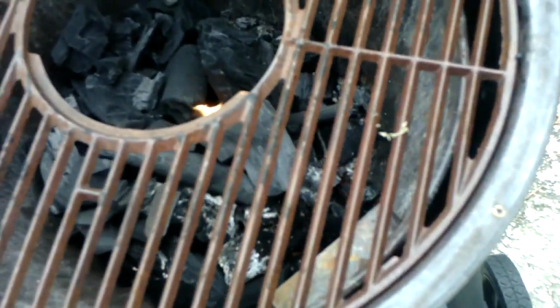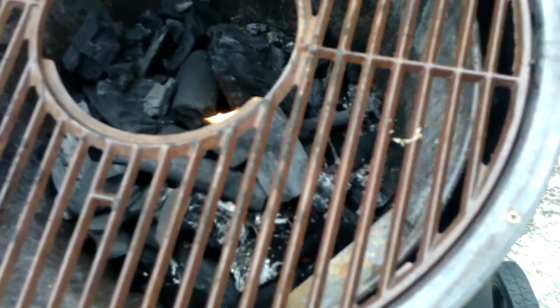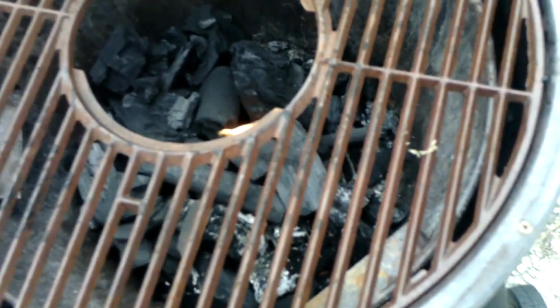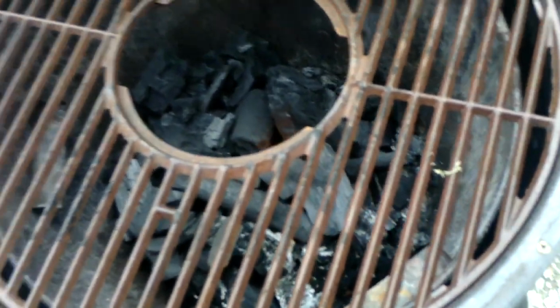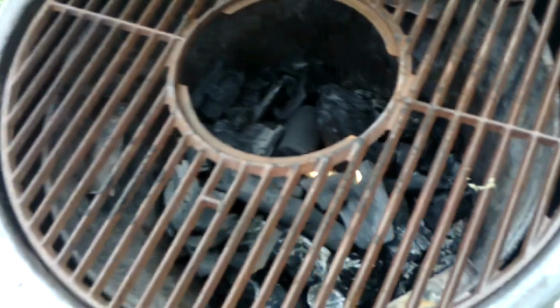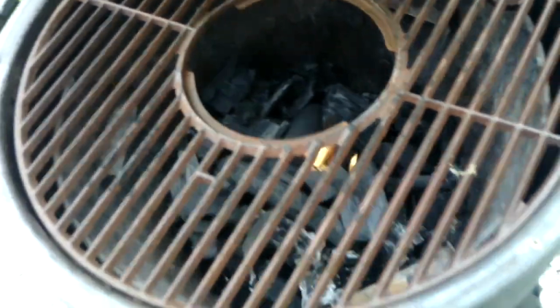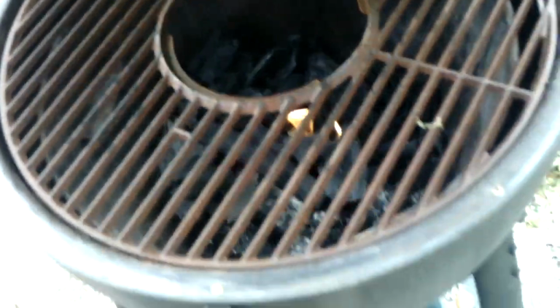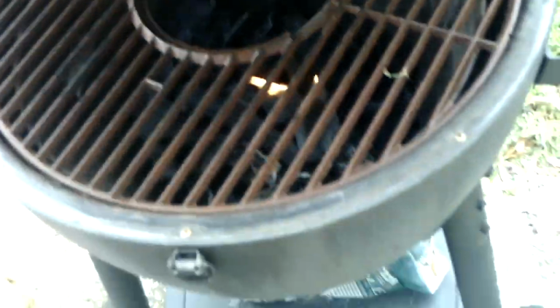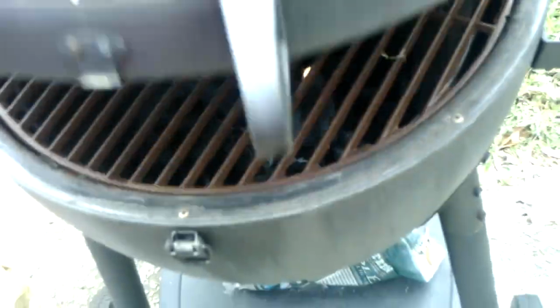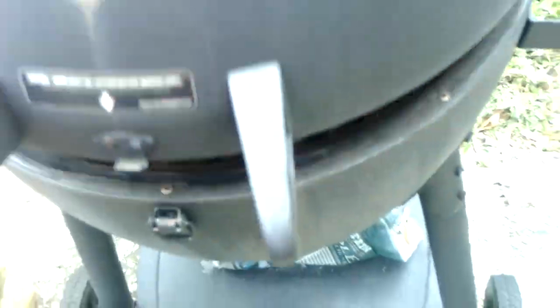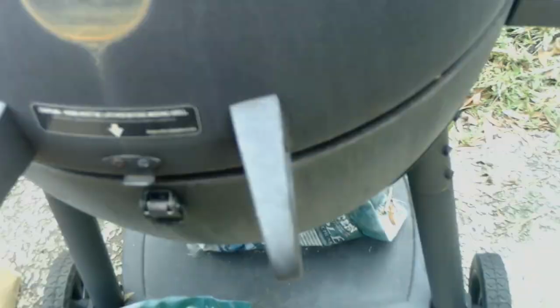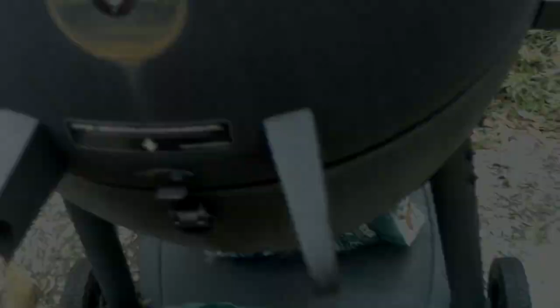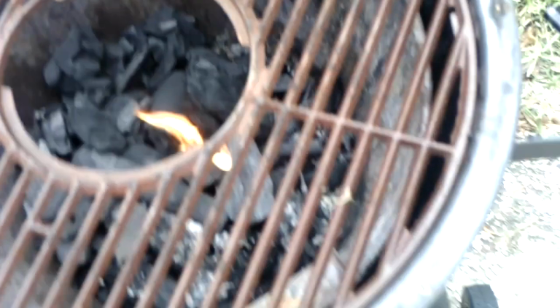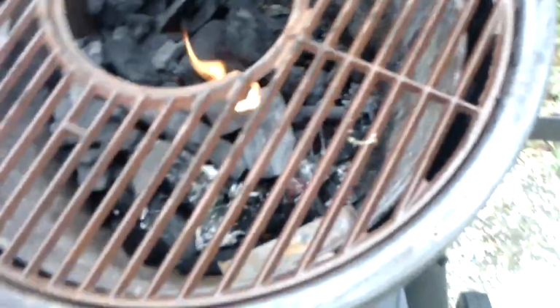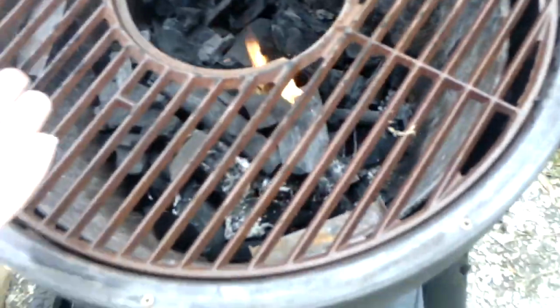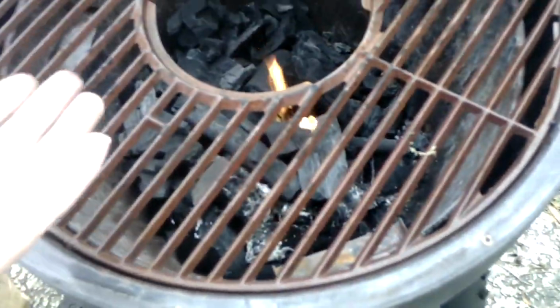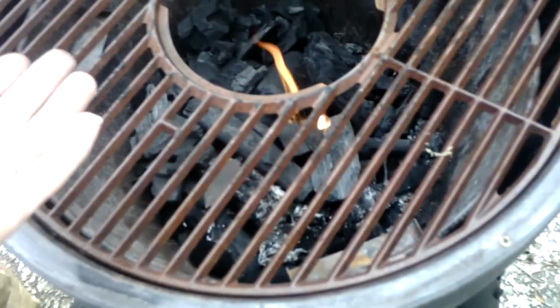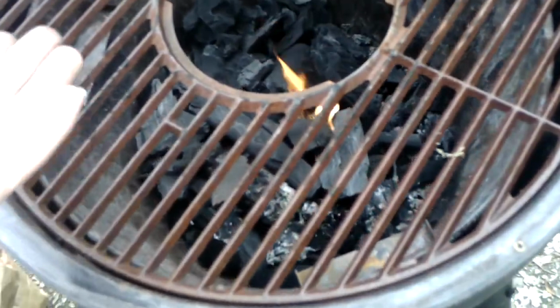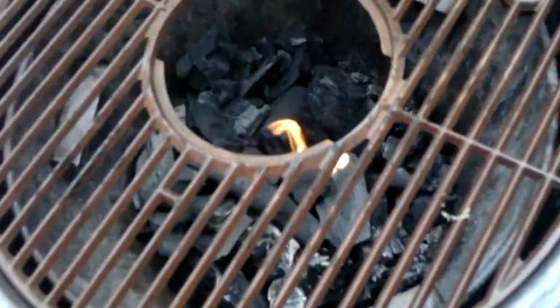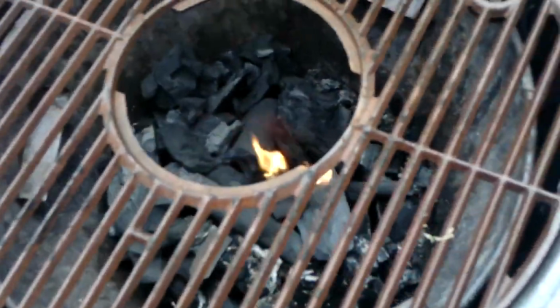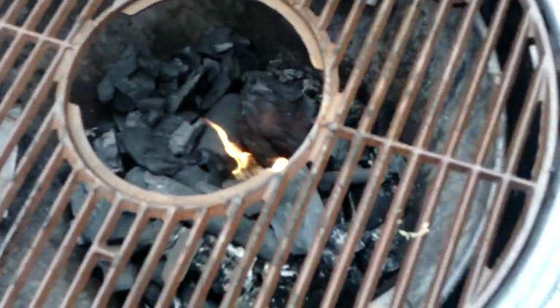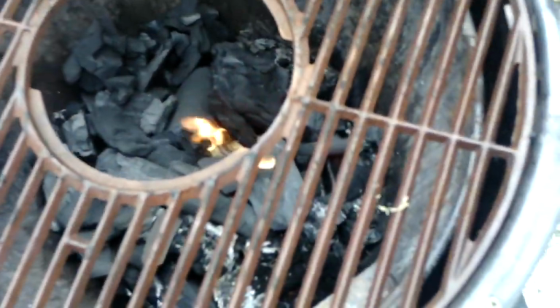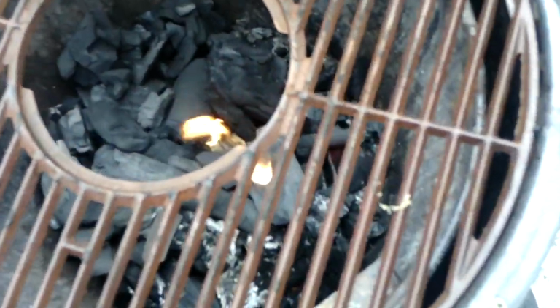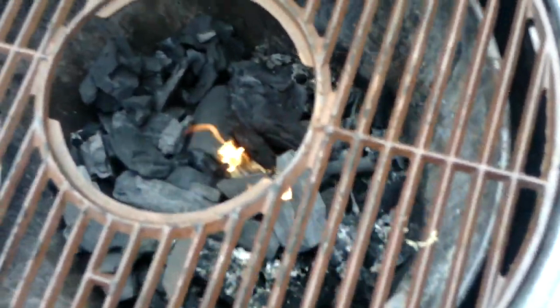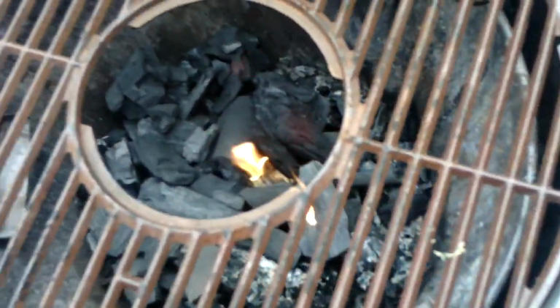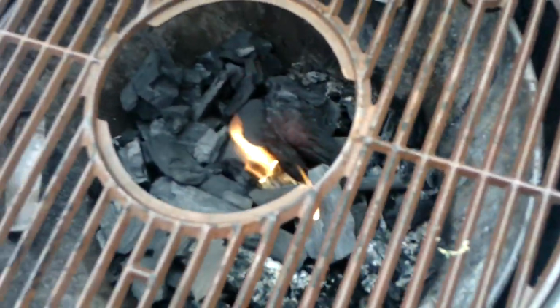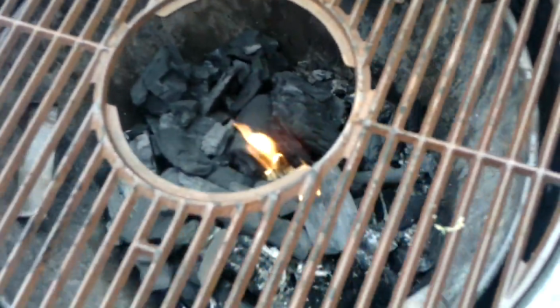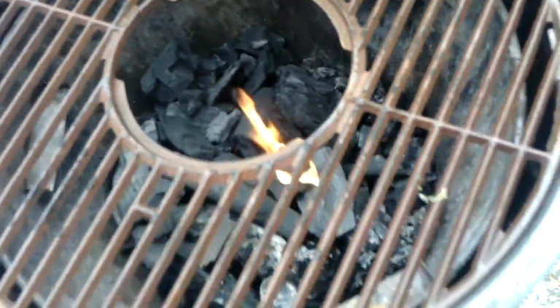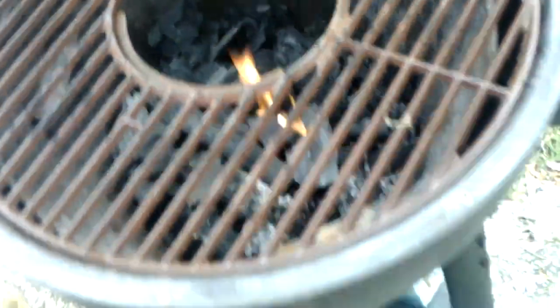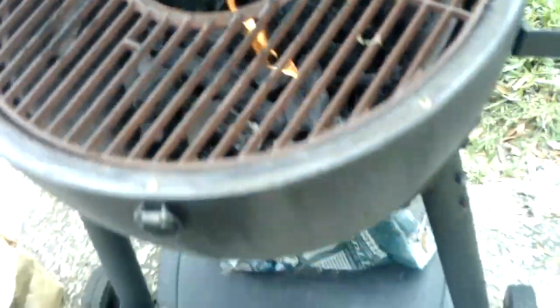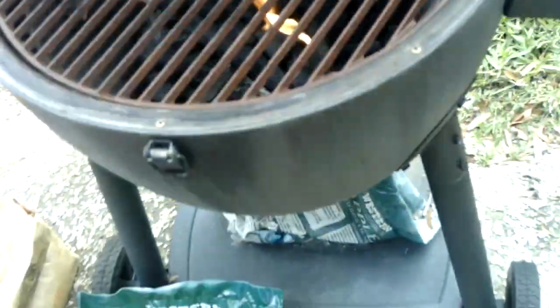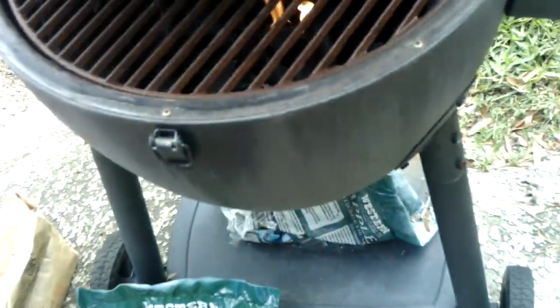I'm going to close the lid. This is probably going to be well over 500, 600 degrees. We'll find out.